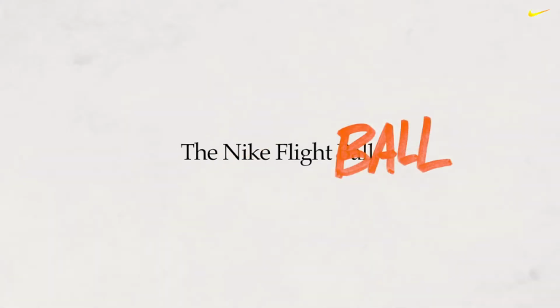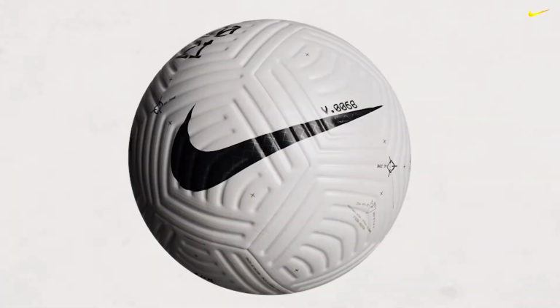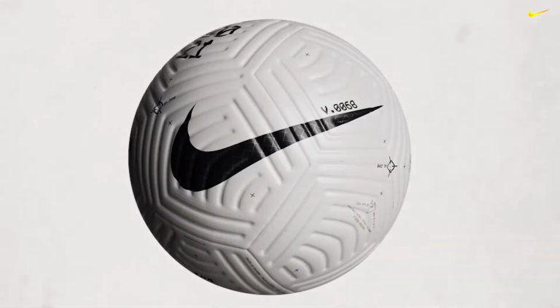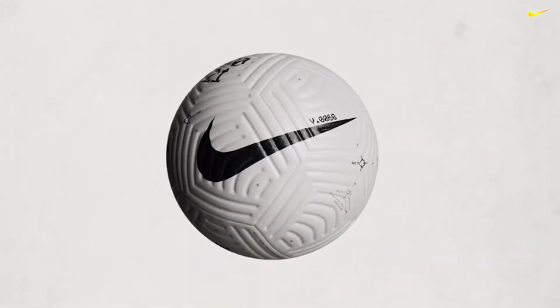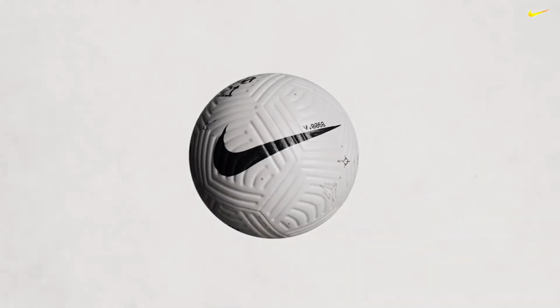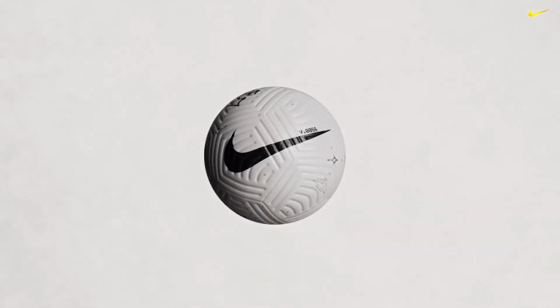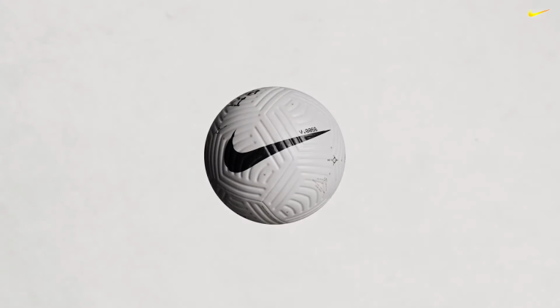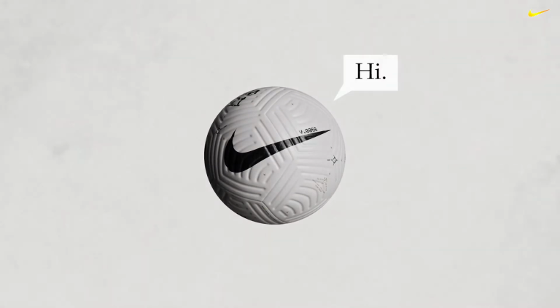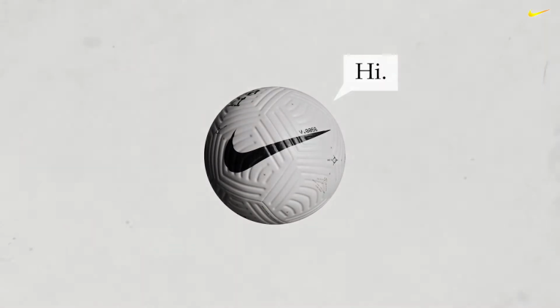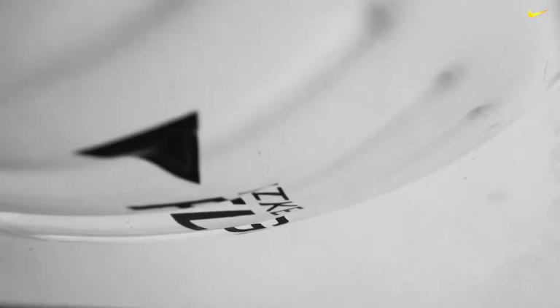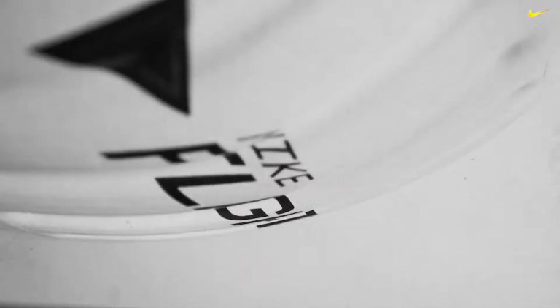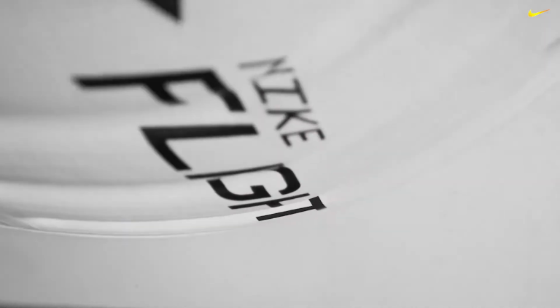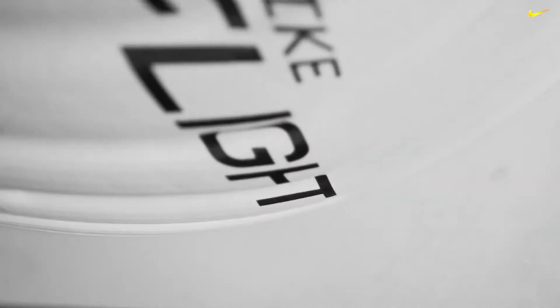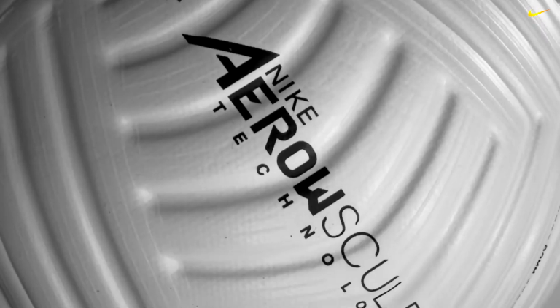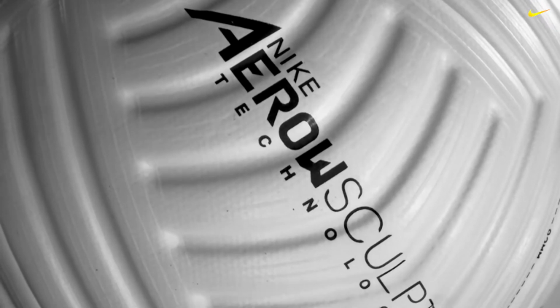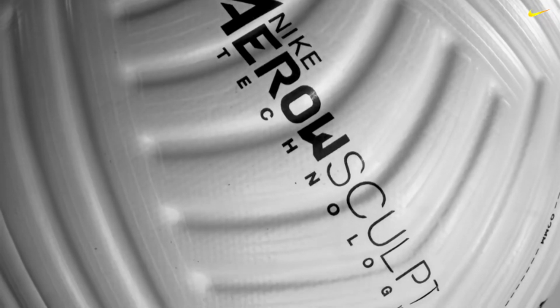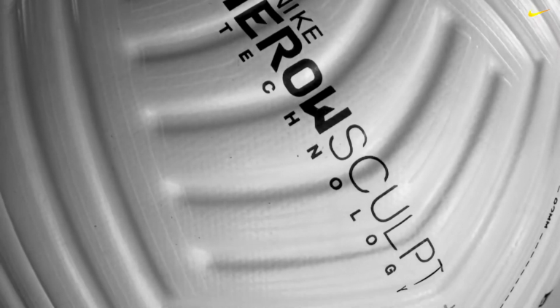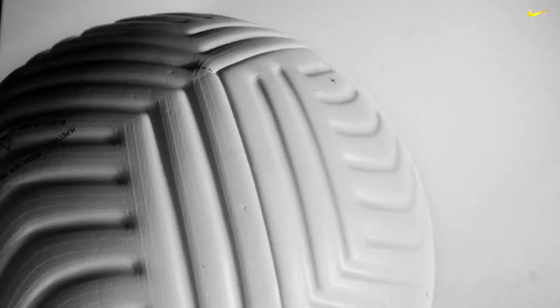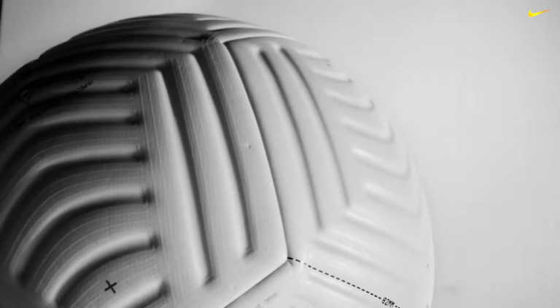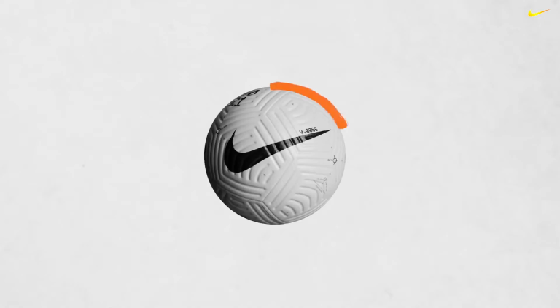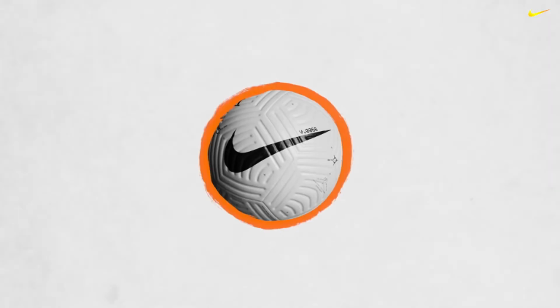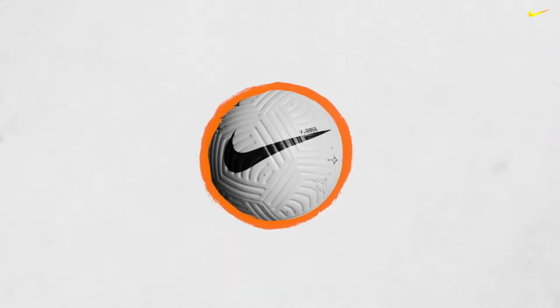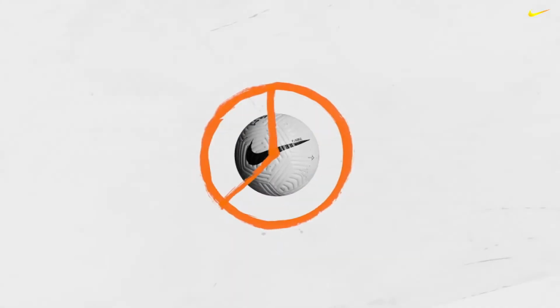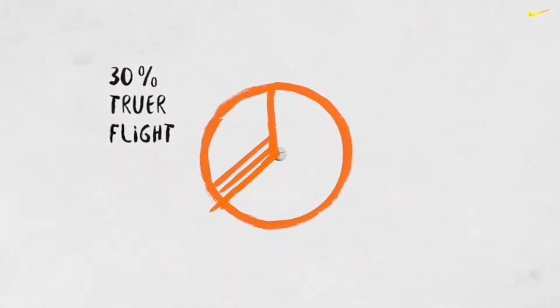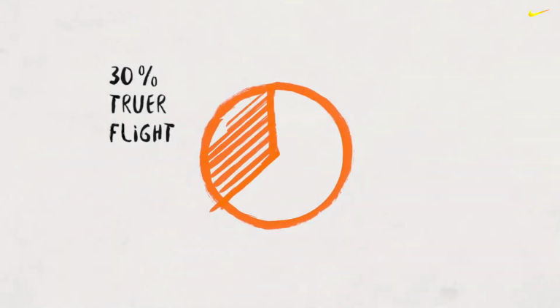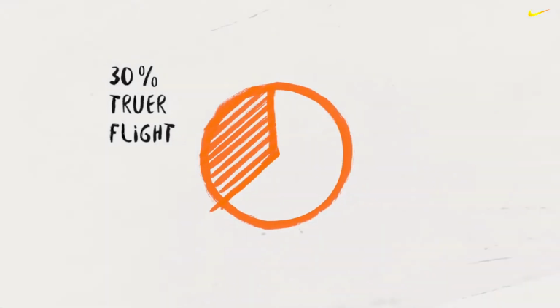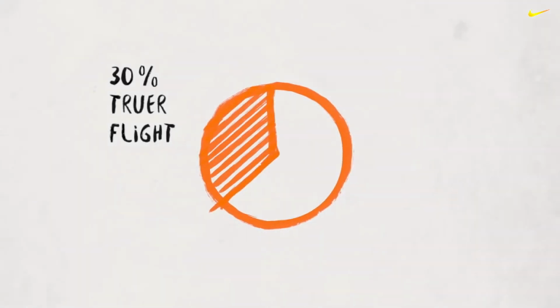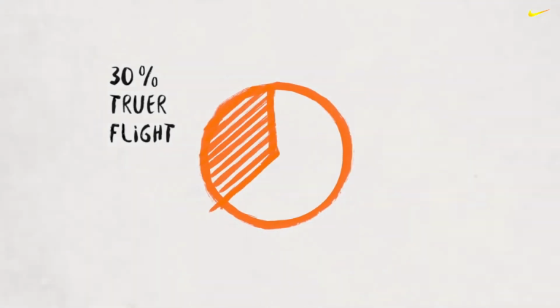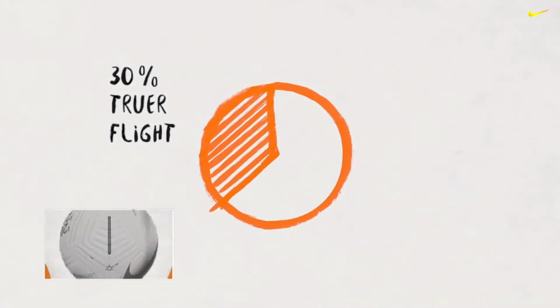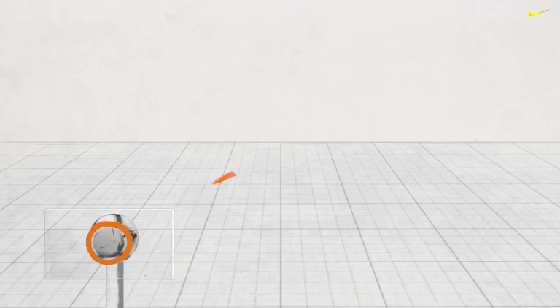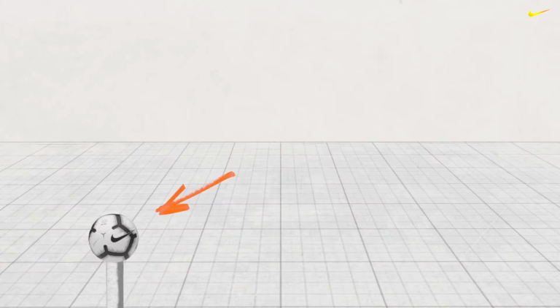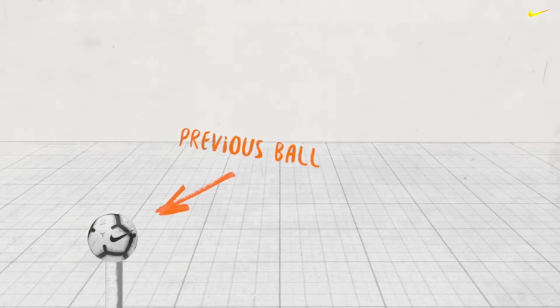This is the Nike Flight Ball. It has 30% truer flight than our previous ball.